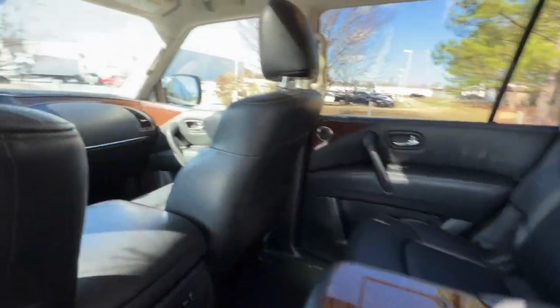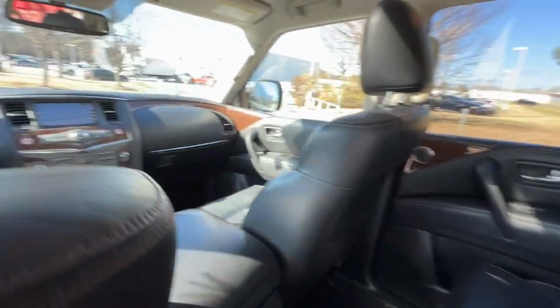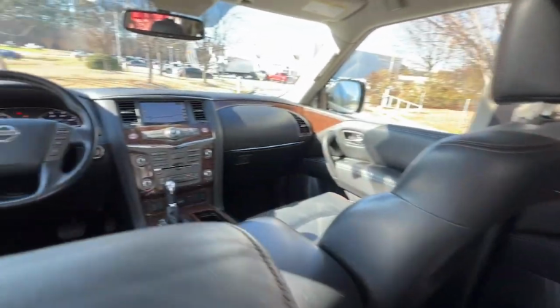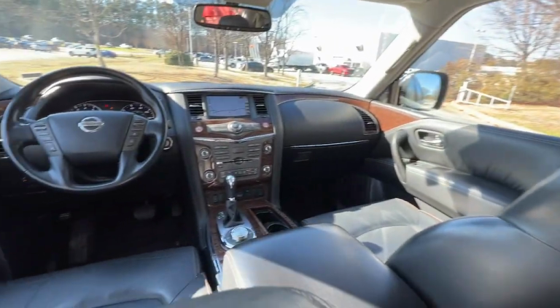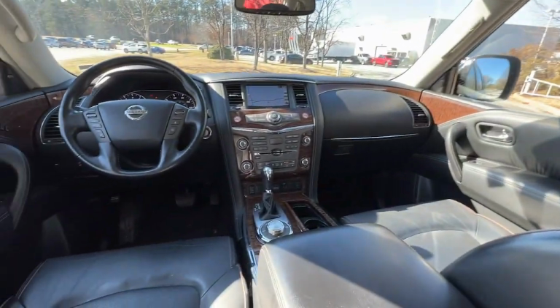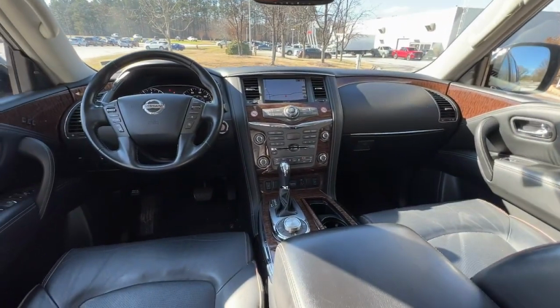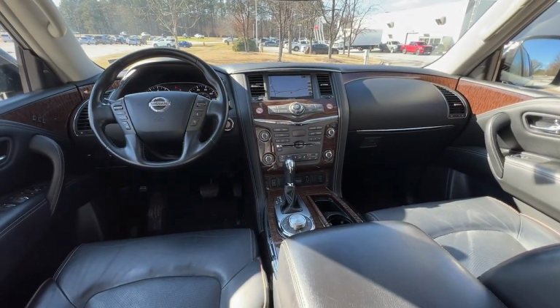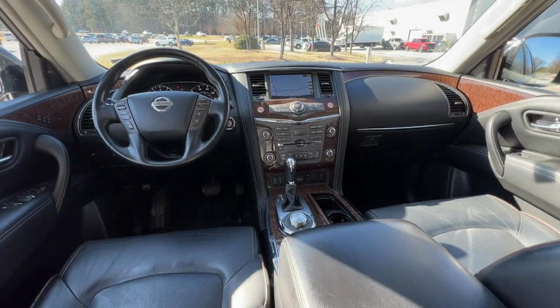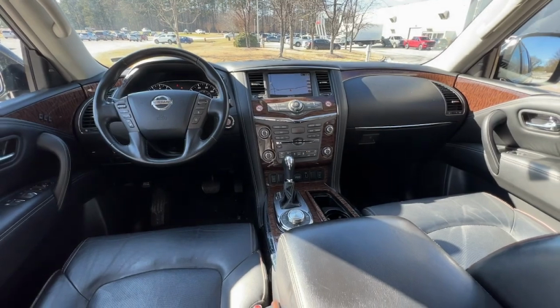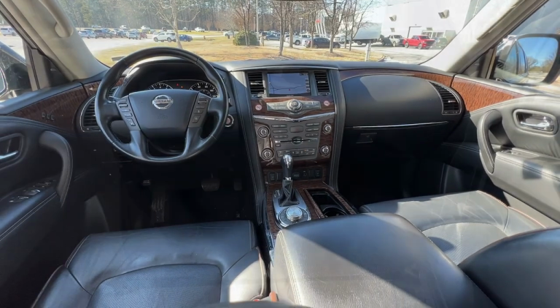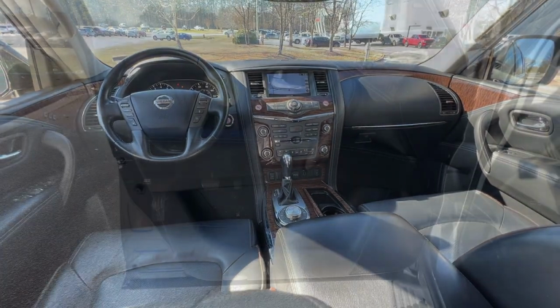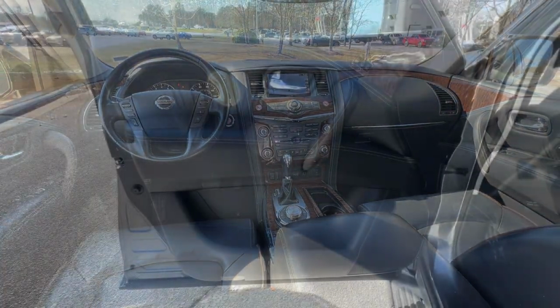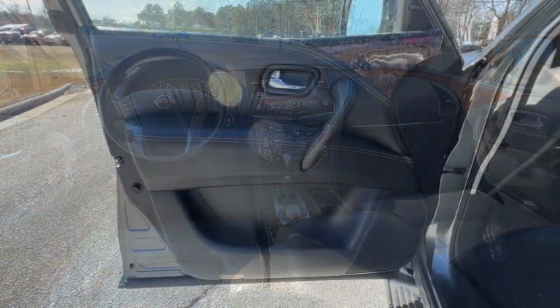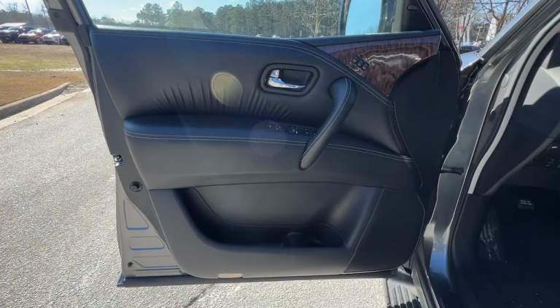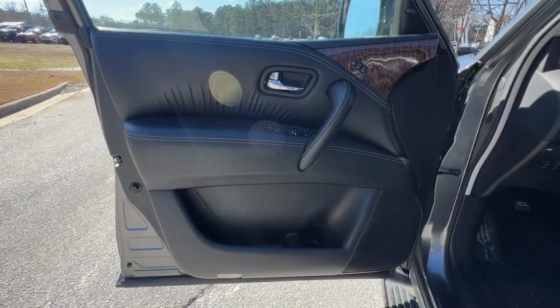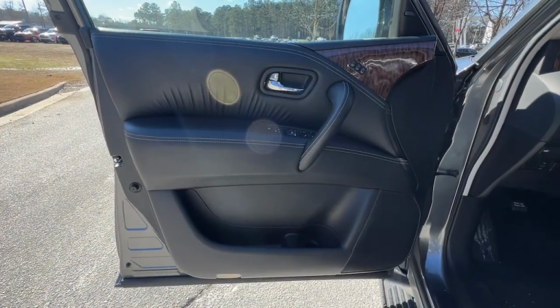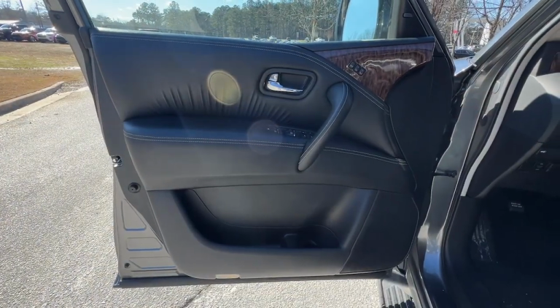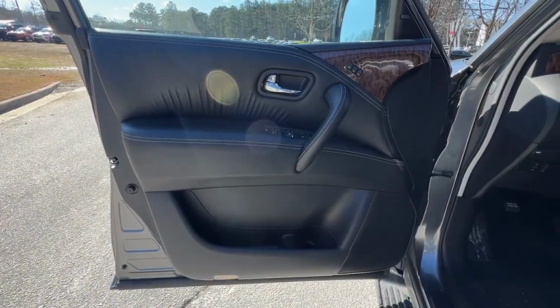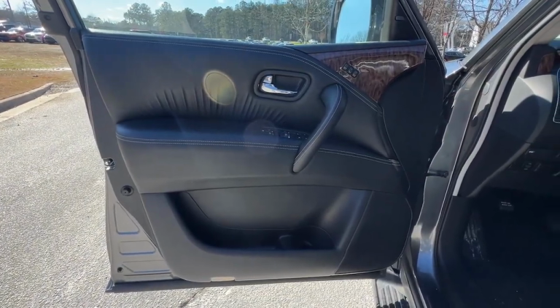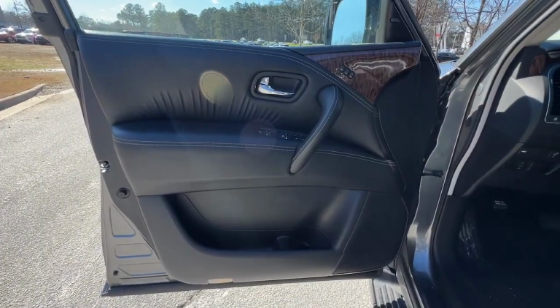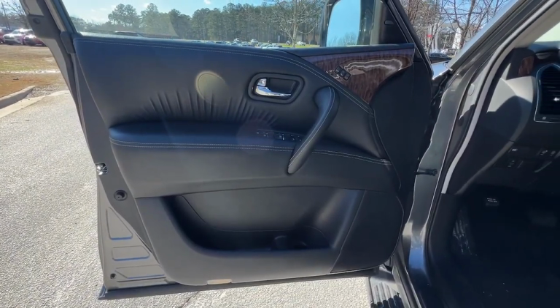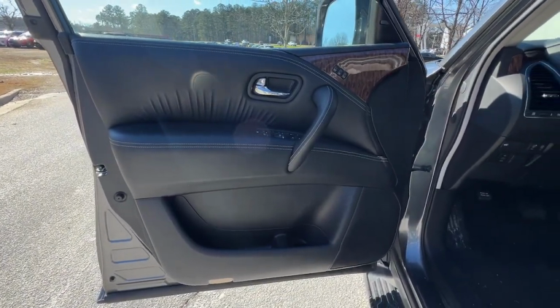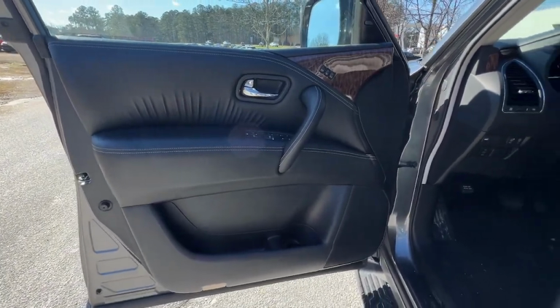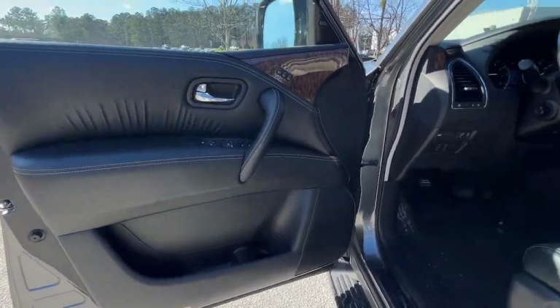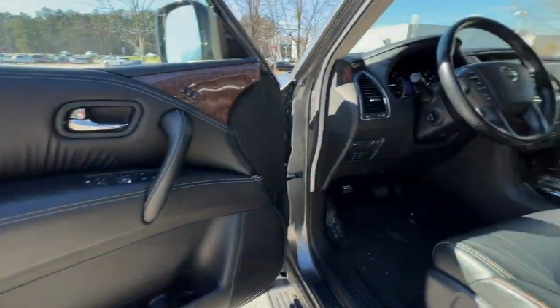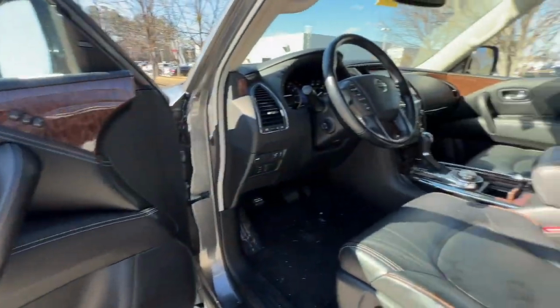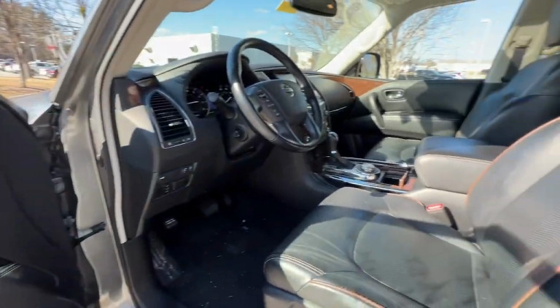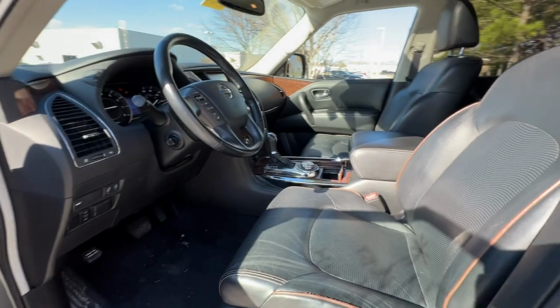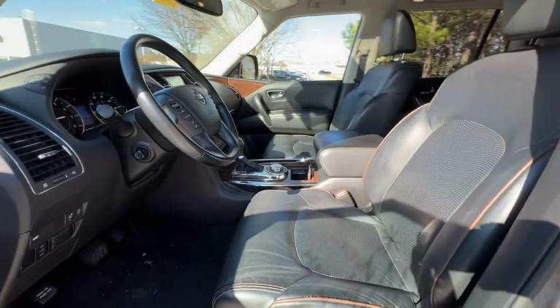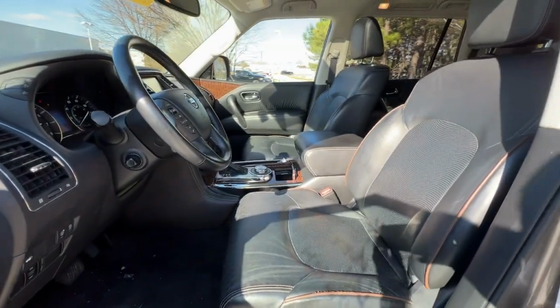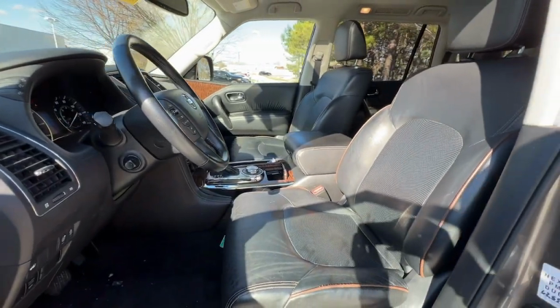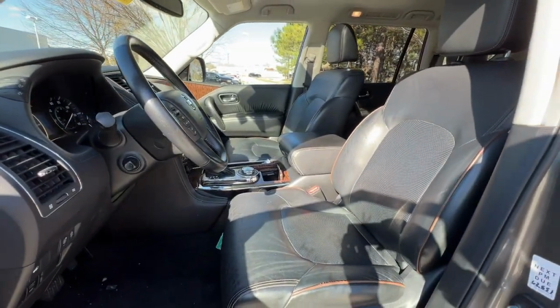Get the full-size SUV that's as capable as it is comfortable. This Armada does it all in style. See for yourself when you take it out for a test drive.